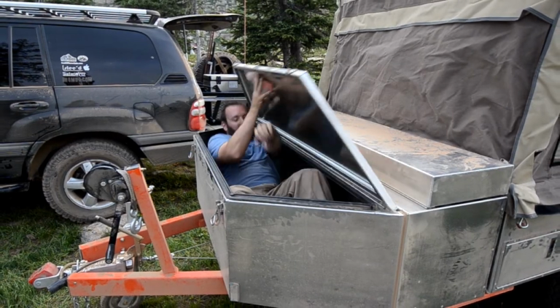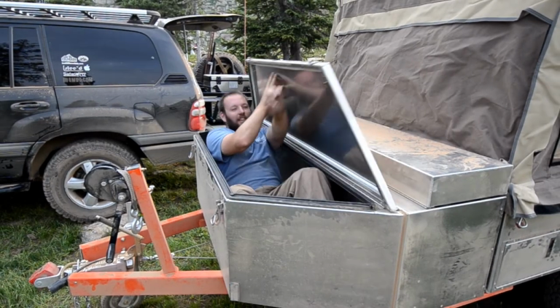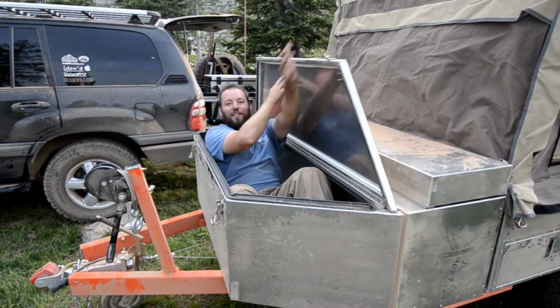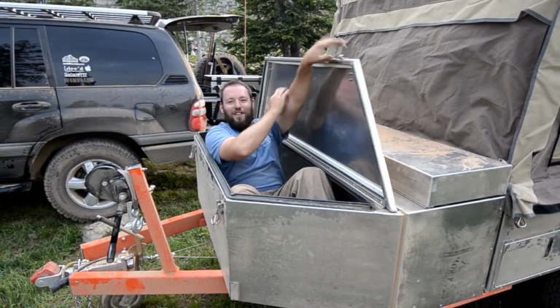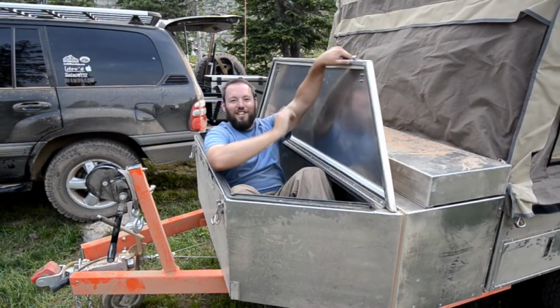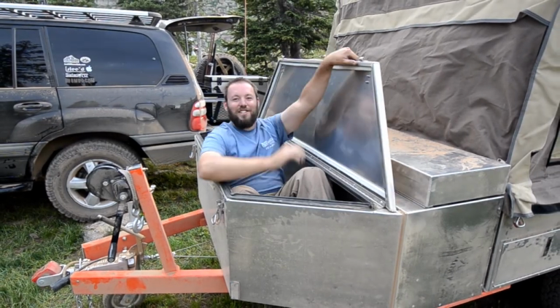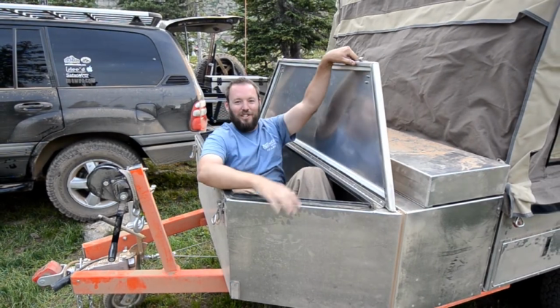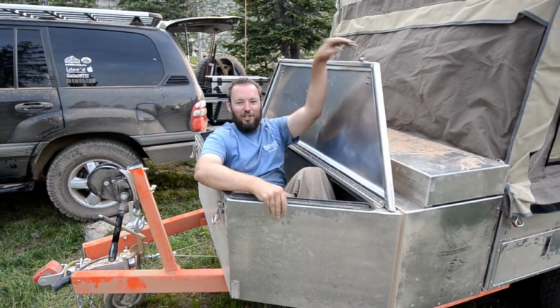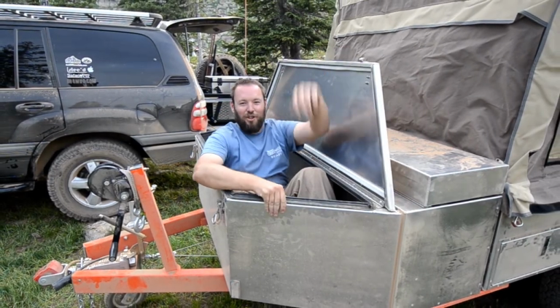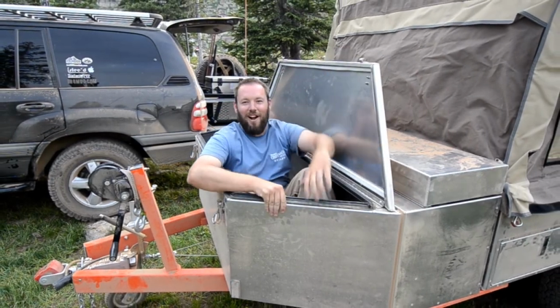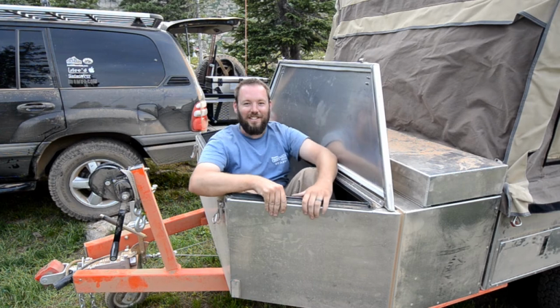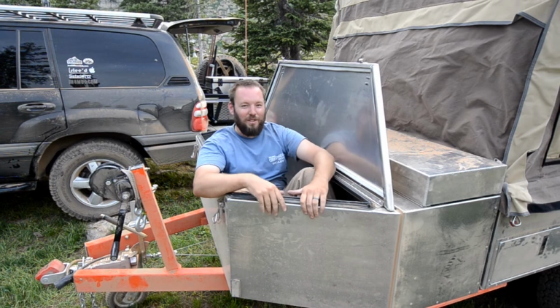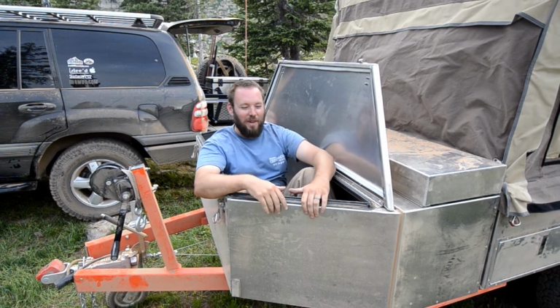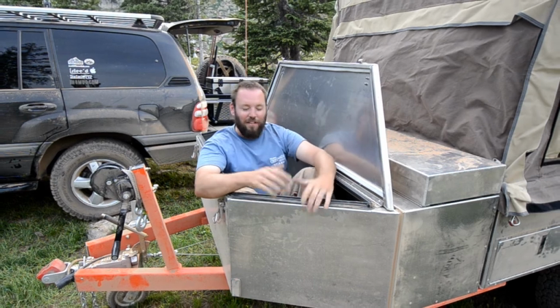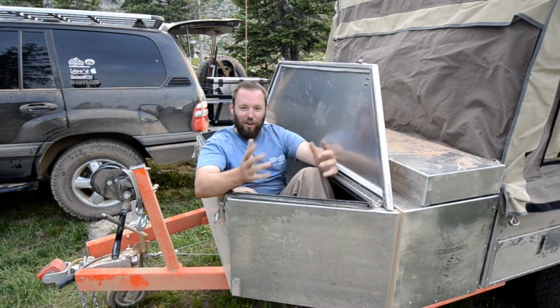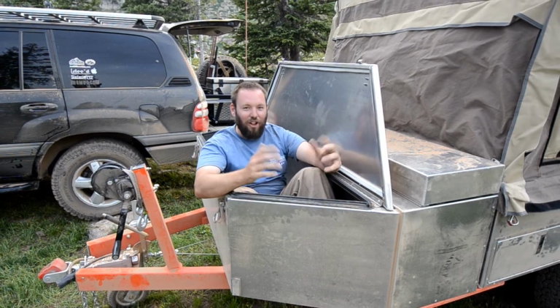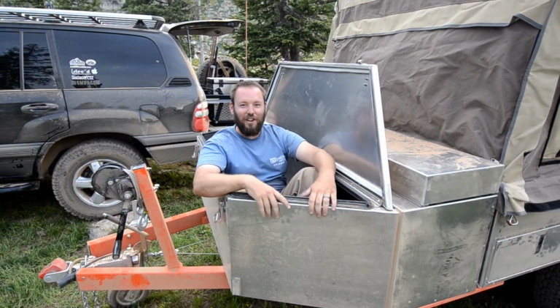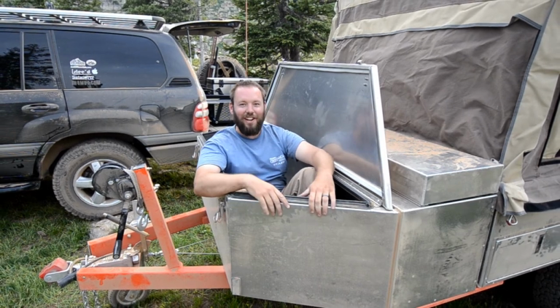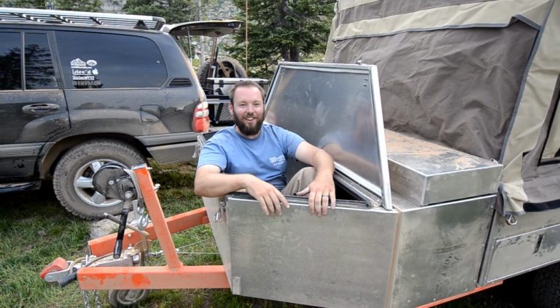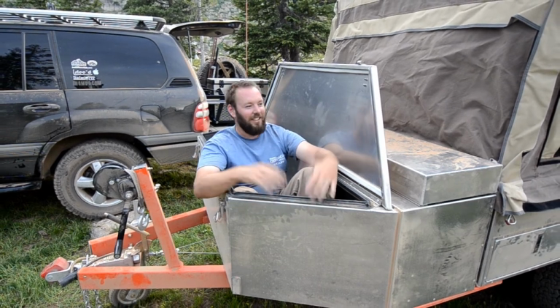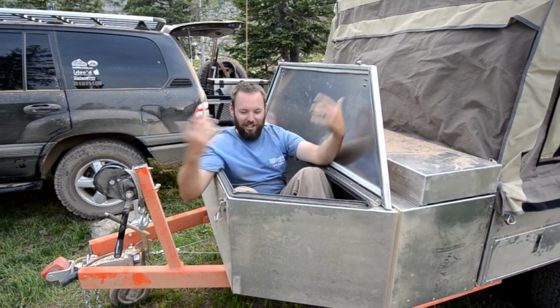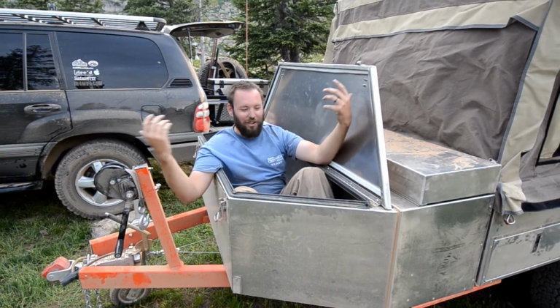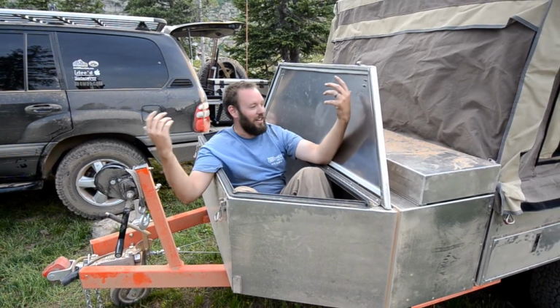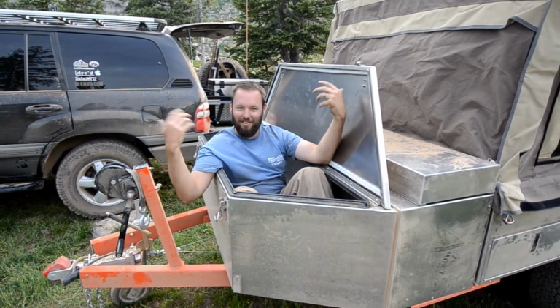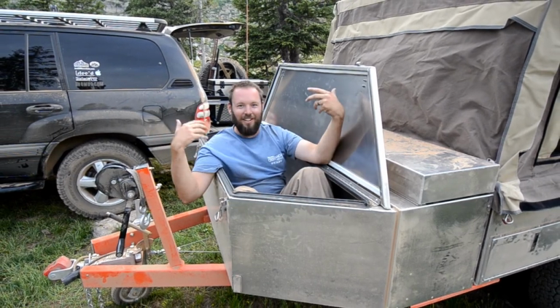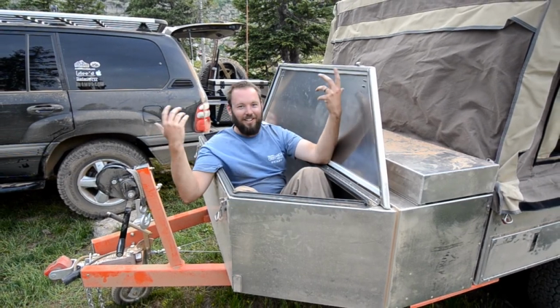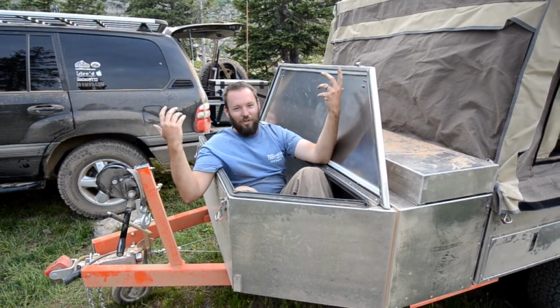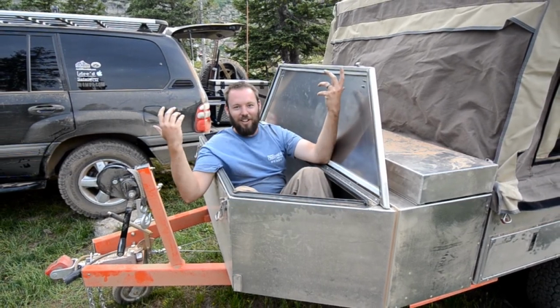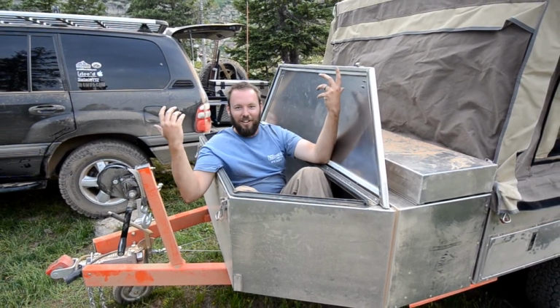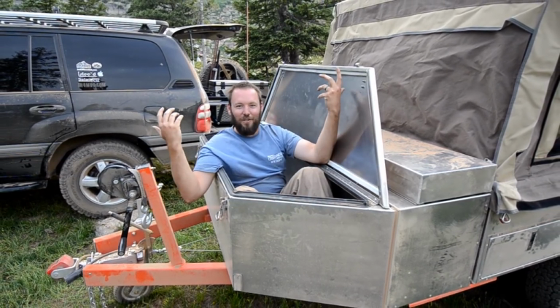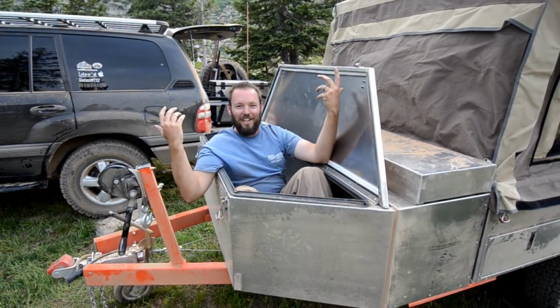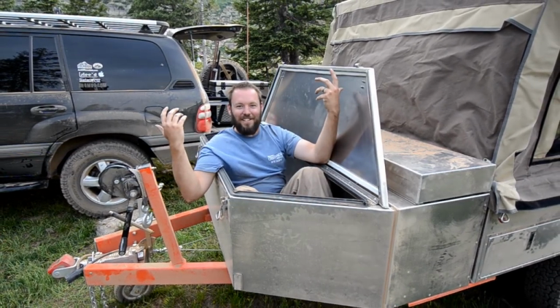The front dust-sealed storage box is big enough for all of your gear, including a full-size guy.